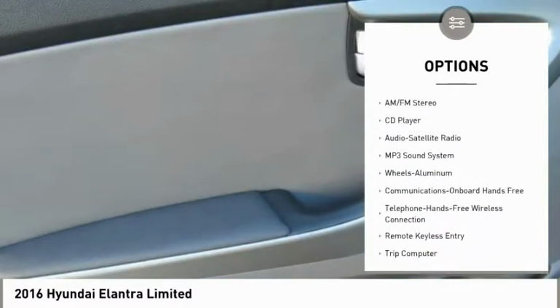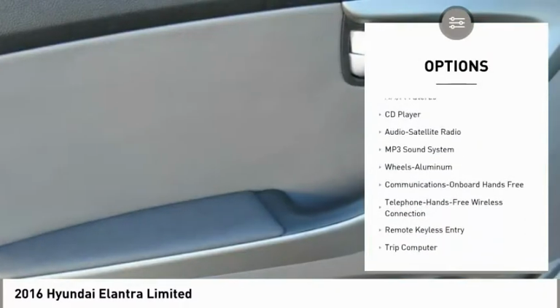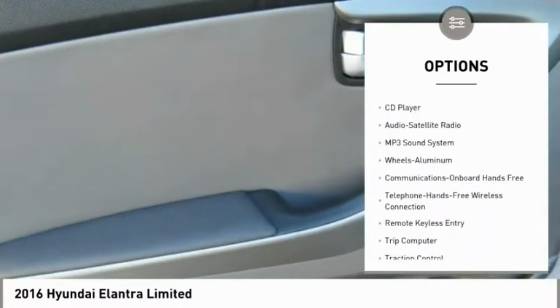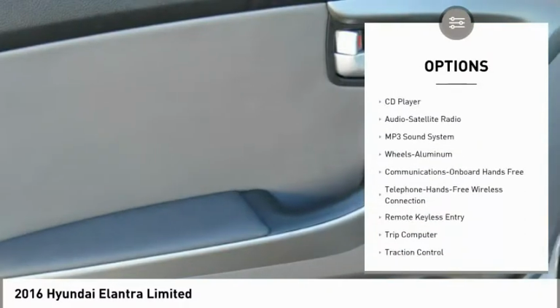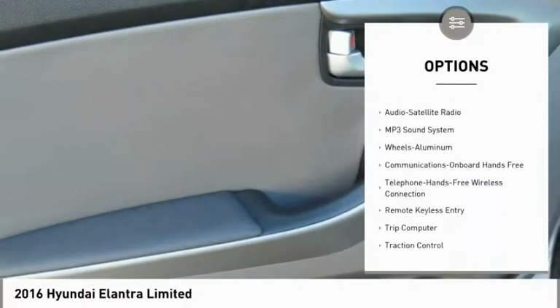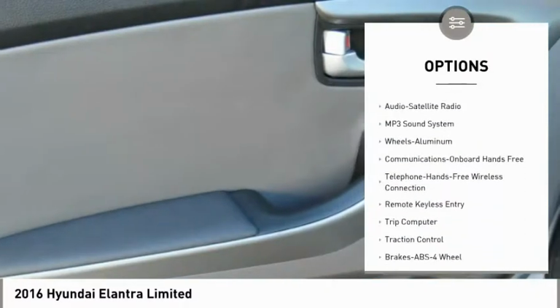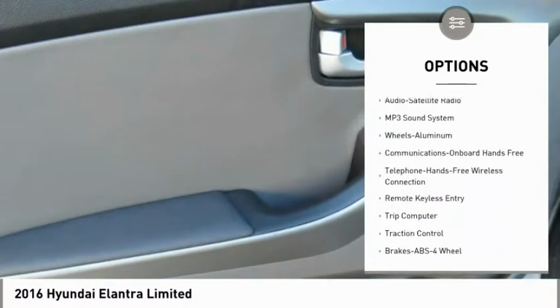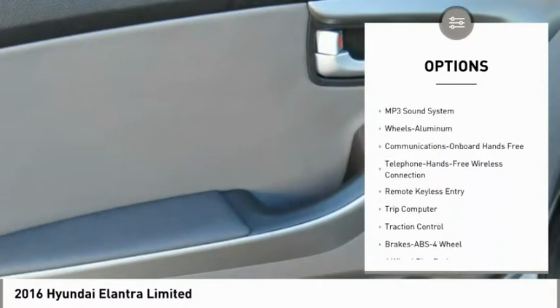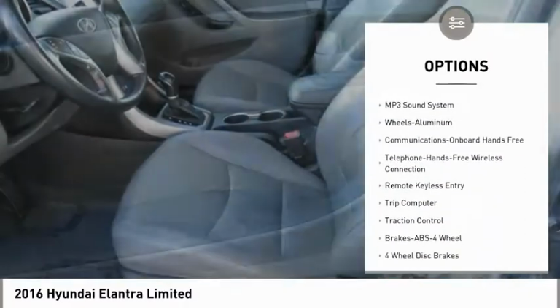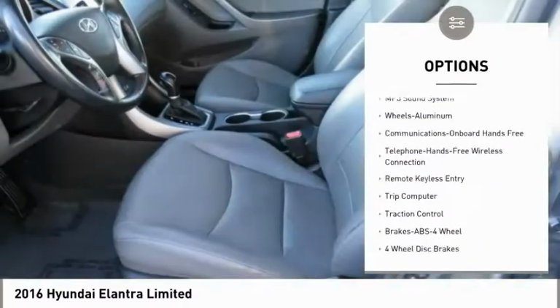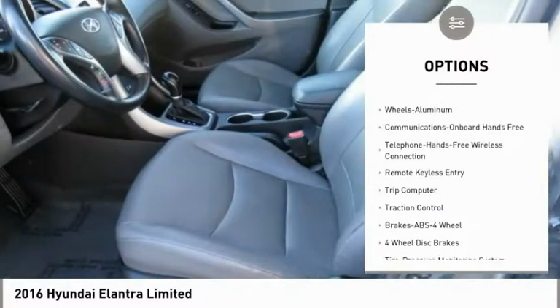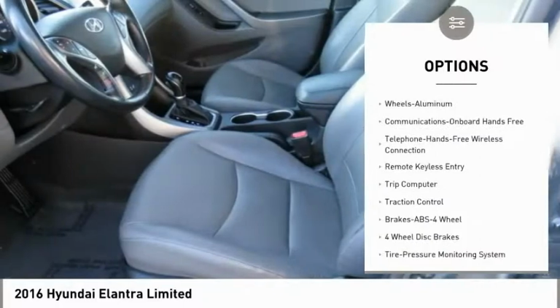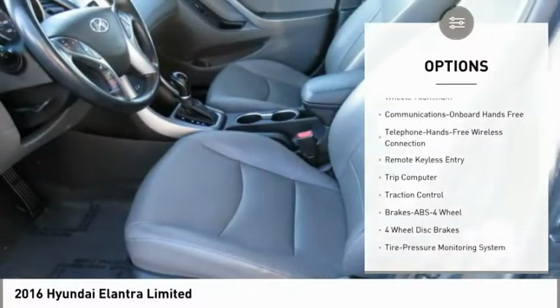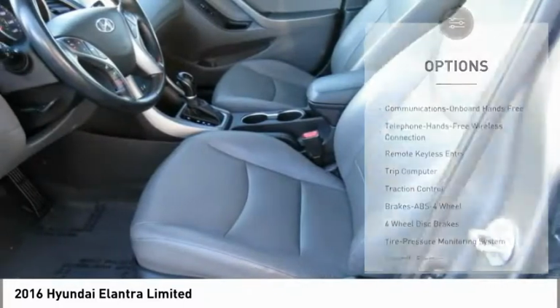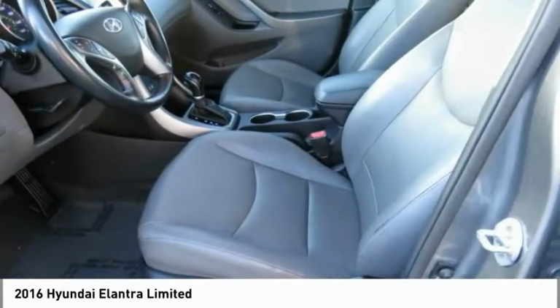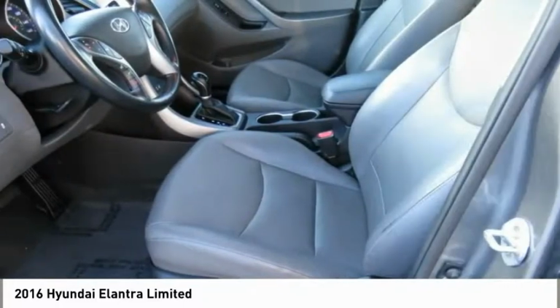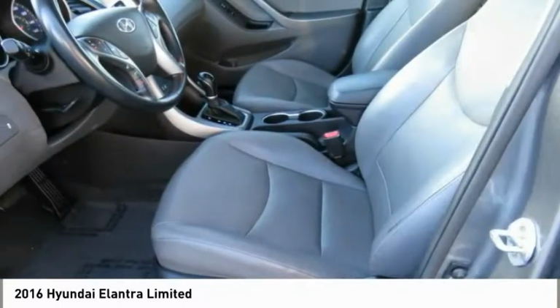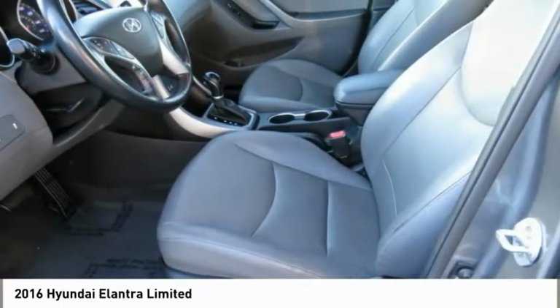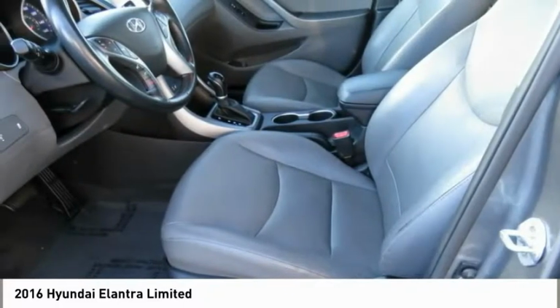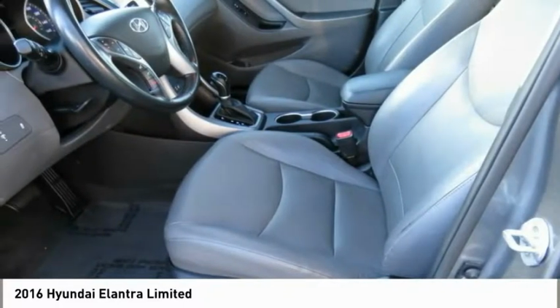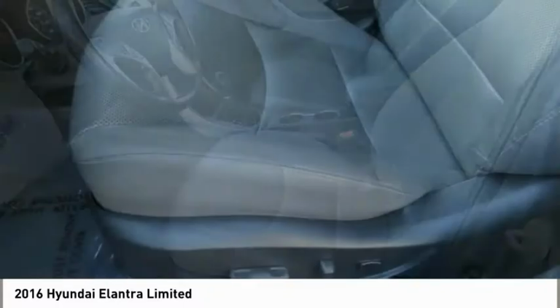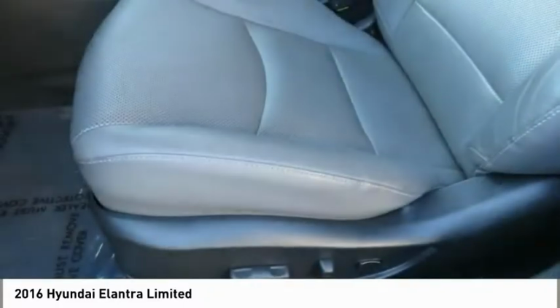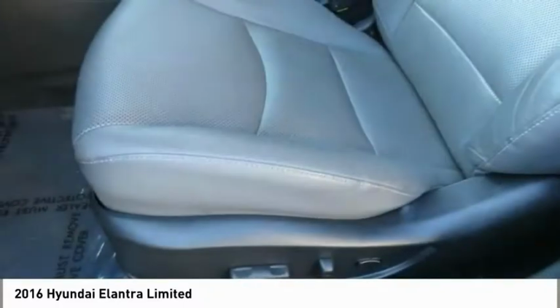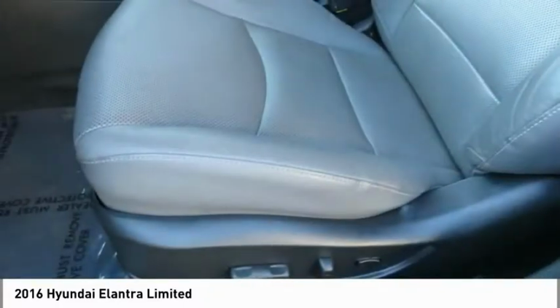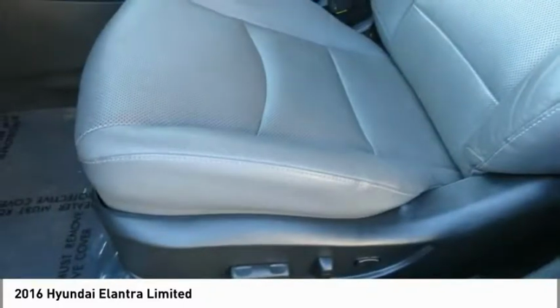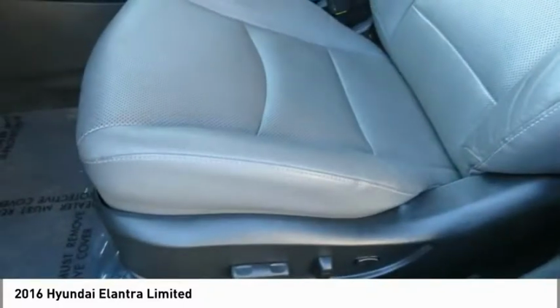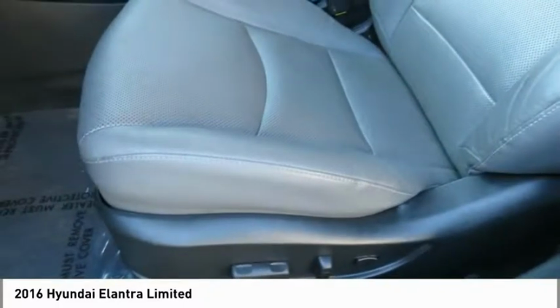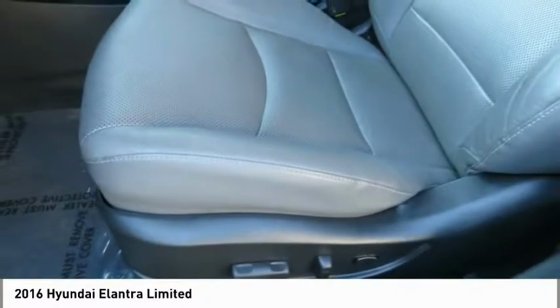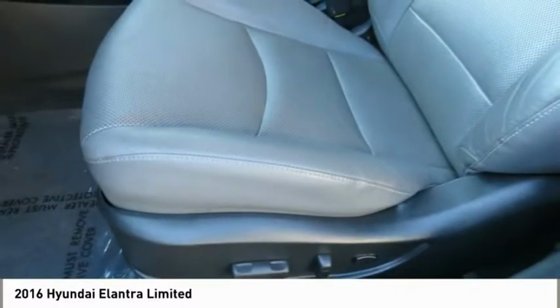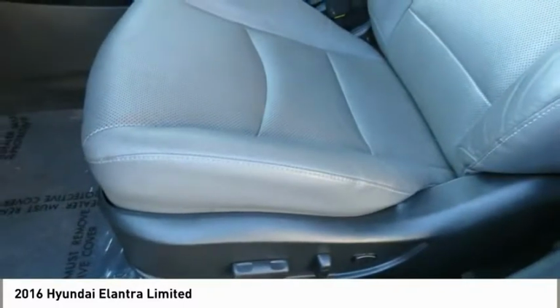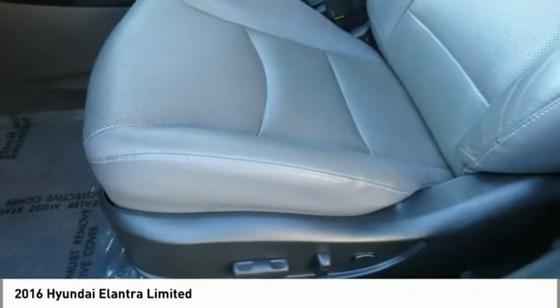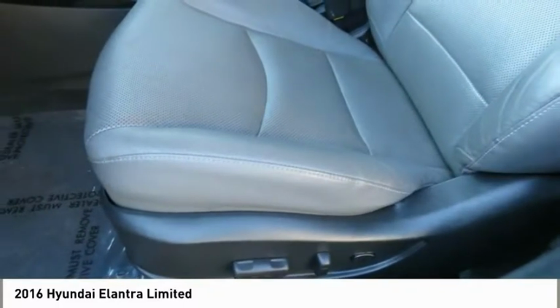Moonroof, air conditioning, Bluetooth wireless data link for hands-free phone, power steering, aluminum wheels, cruise control.